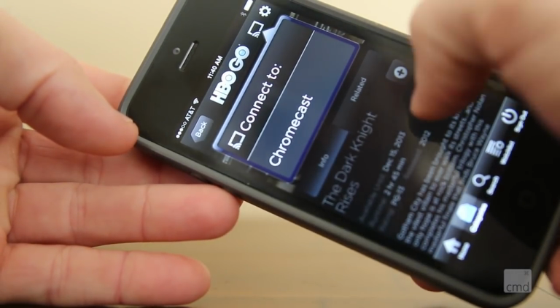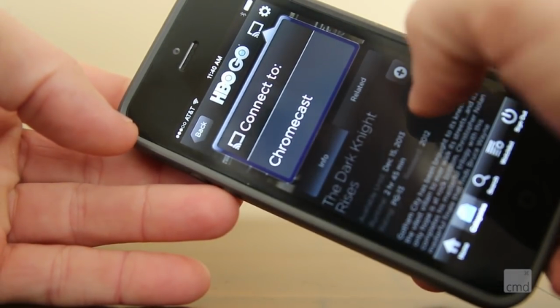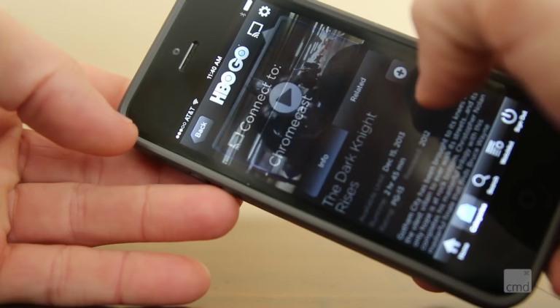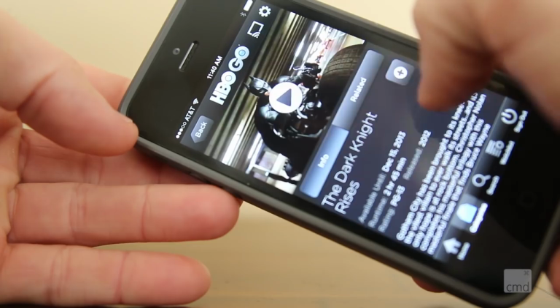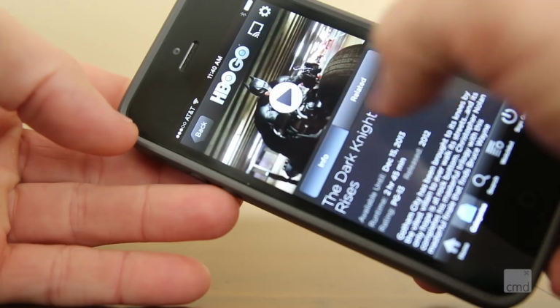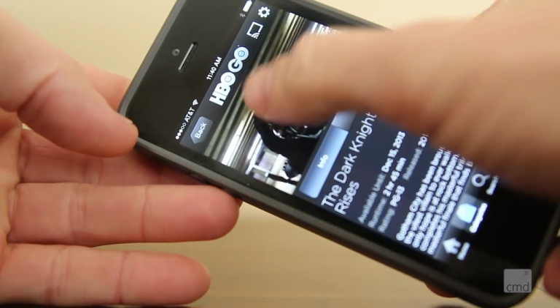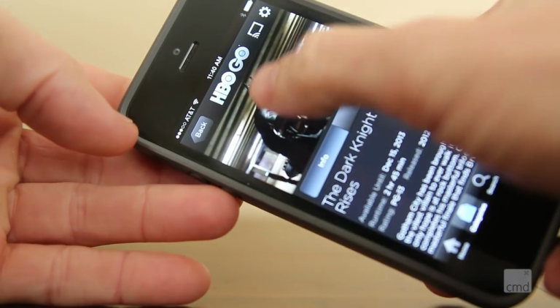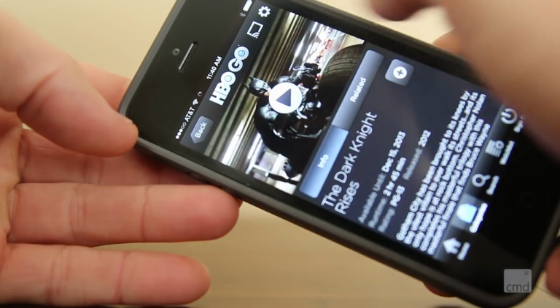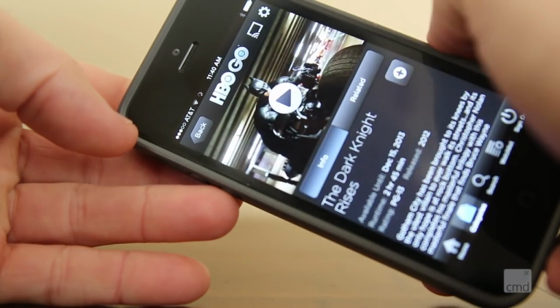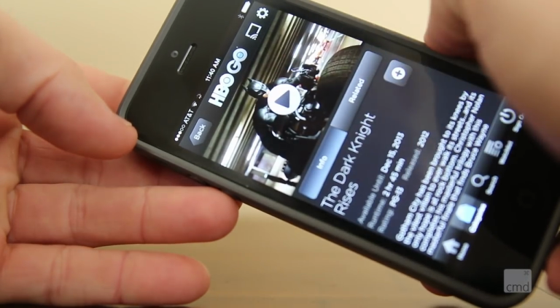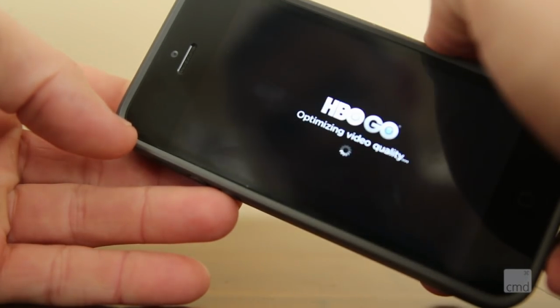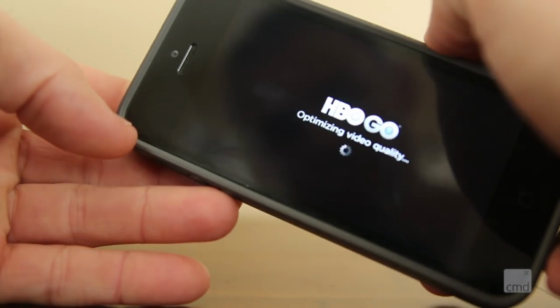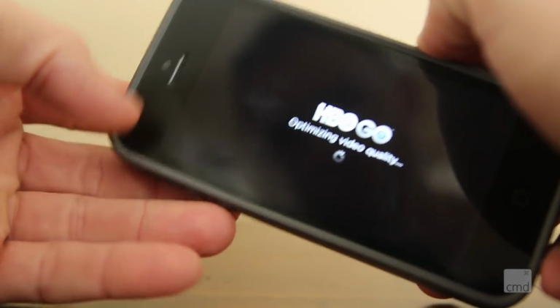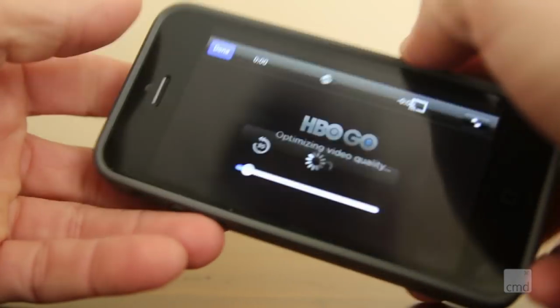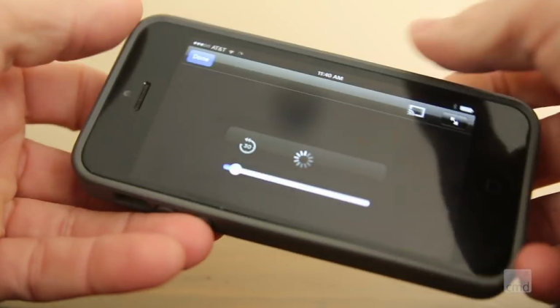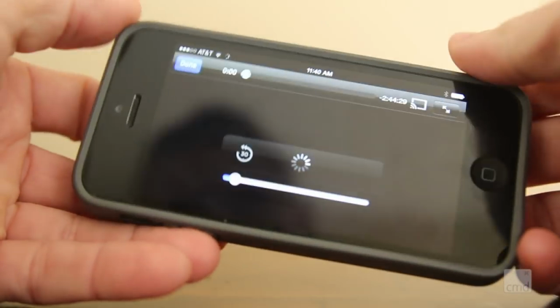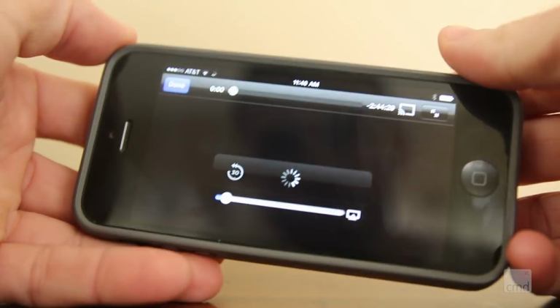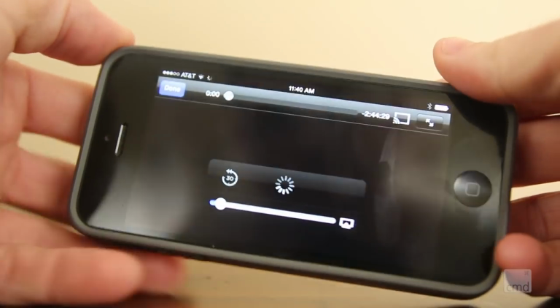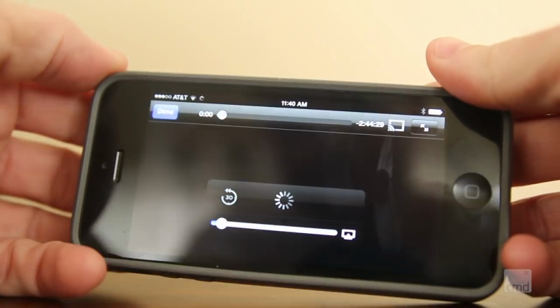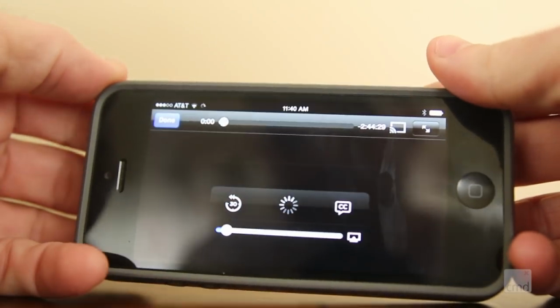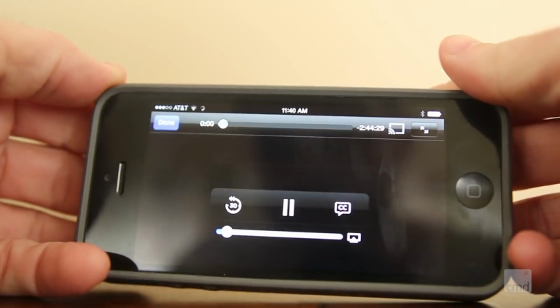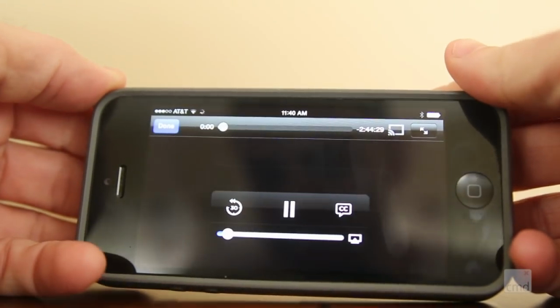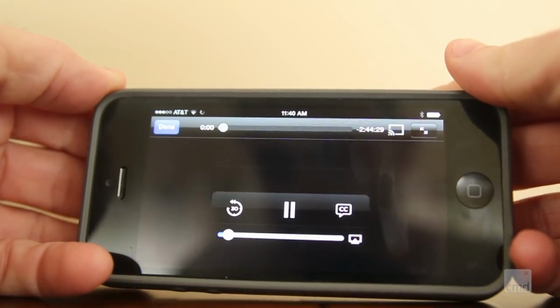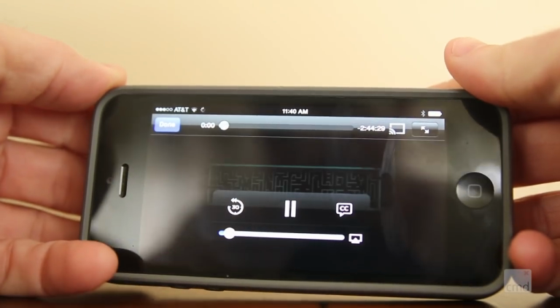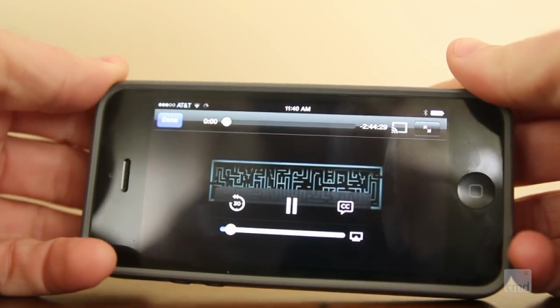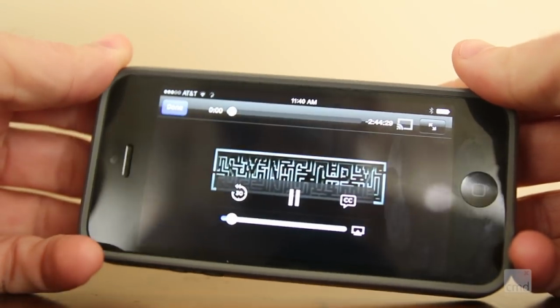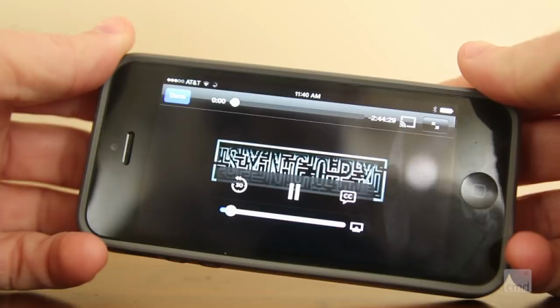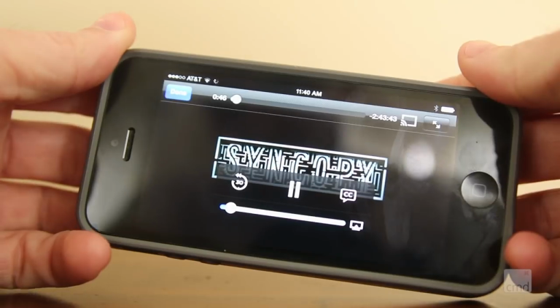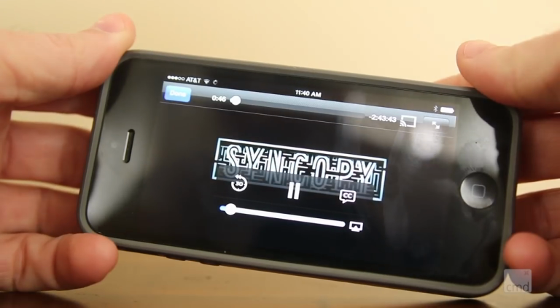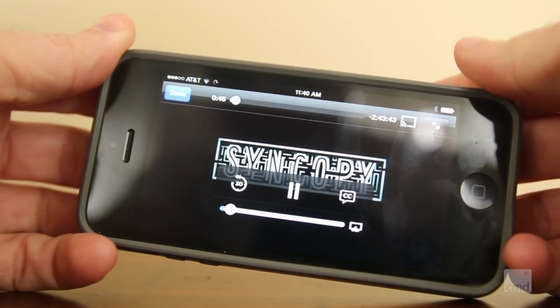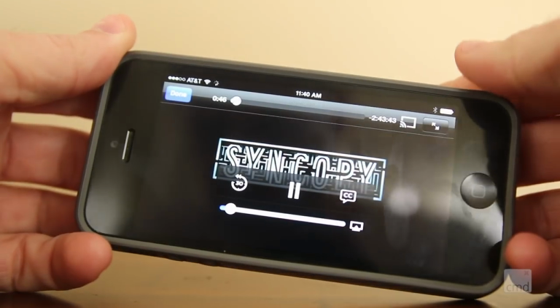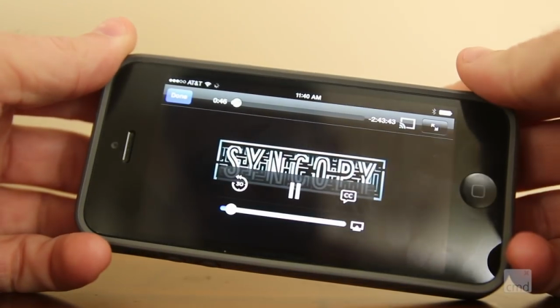The other way is that once you find a movie or series that you want to watch, start playing it, and then you can cast it from the same Chromecast icon.